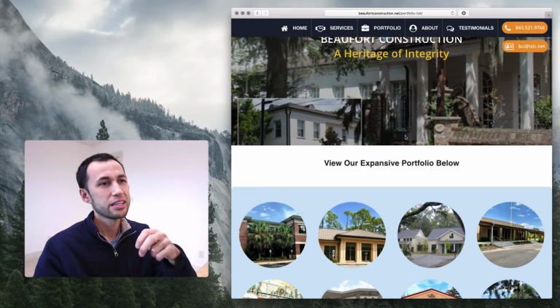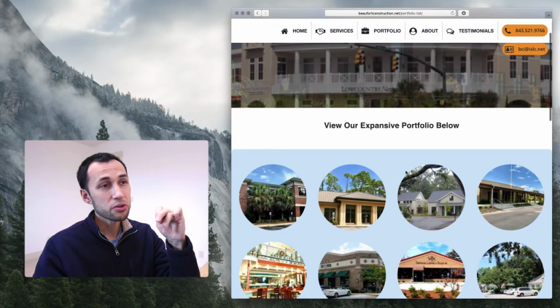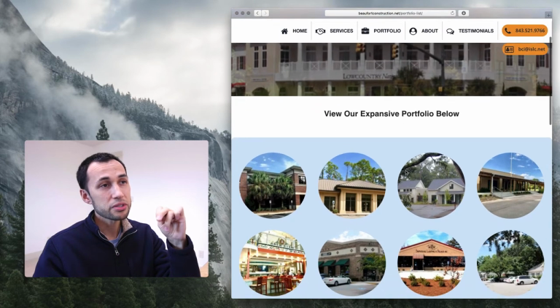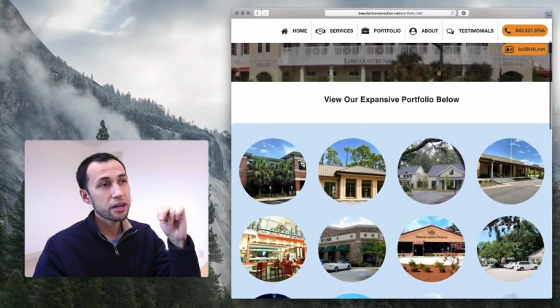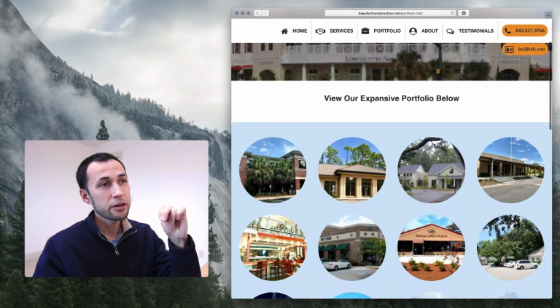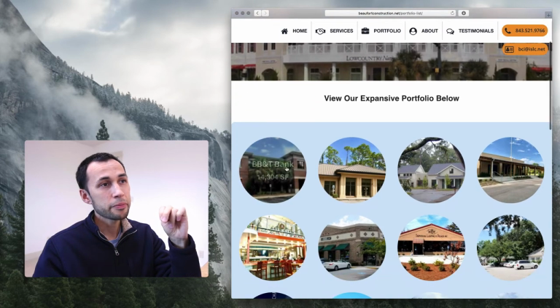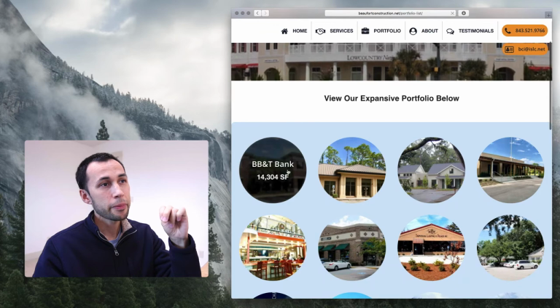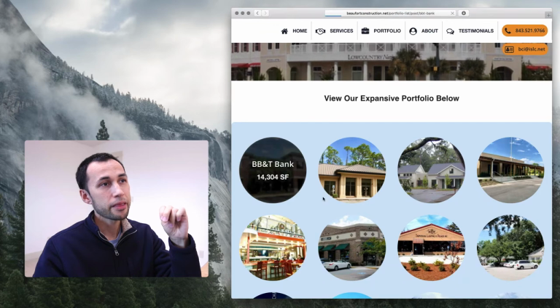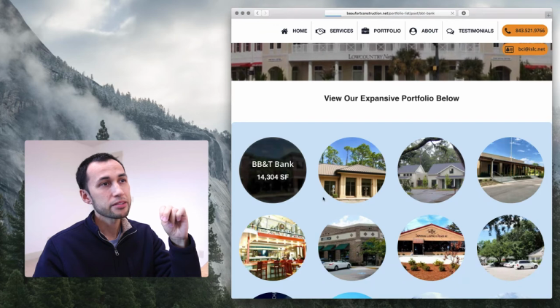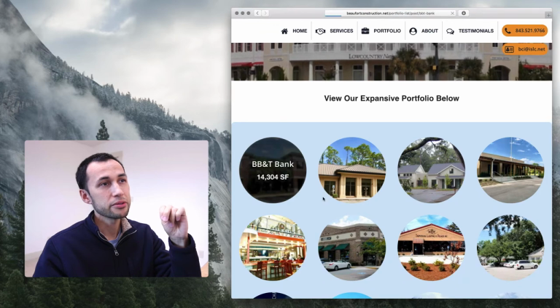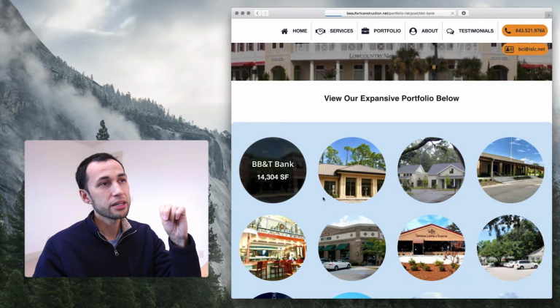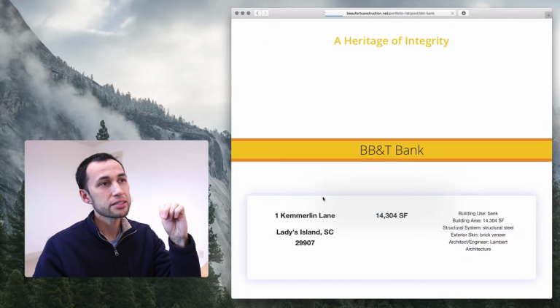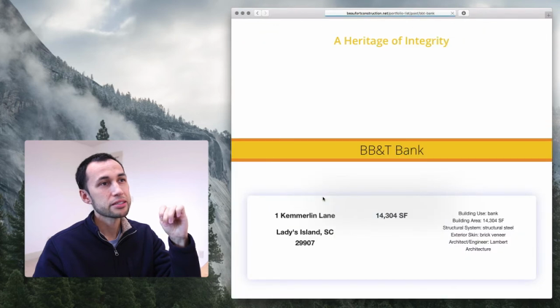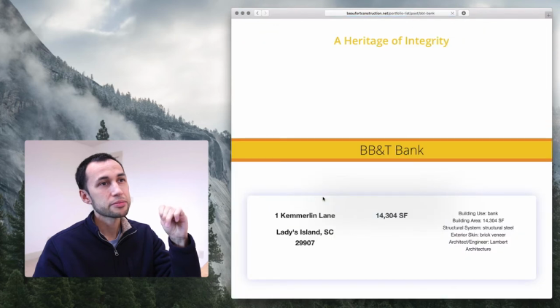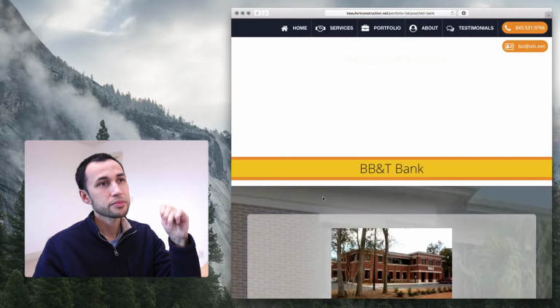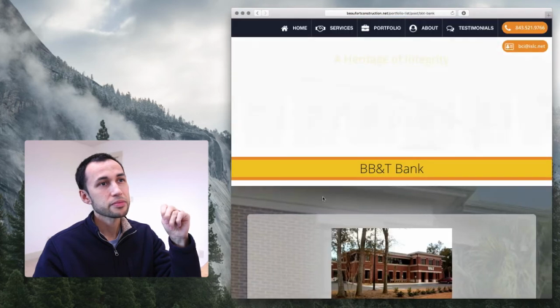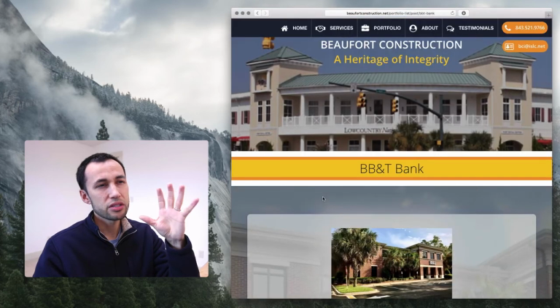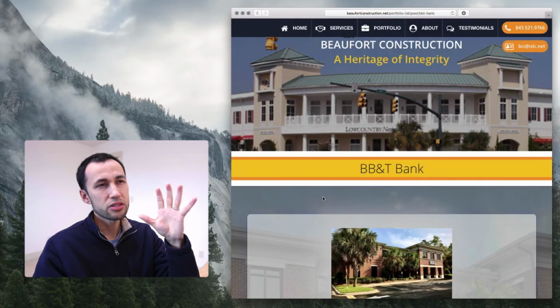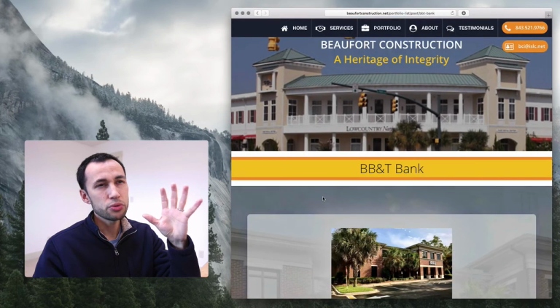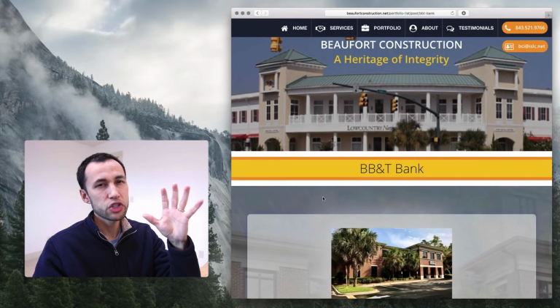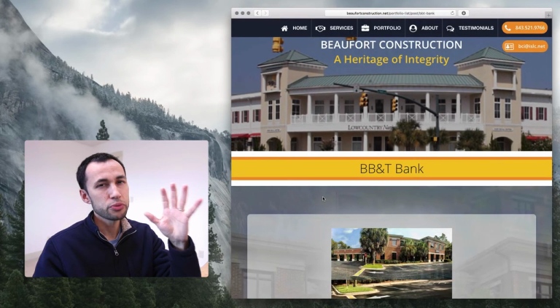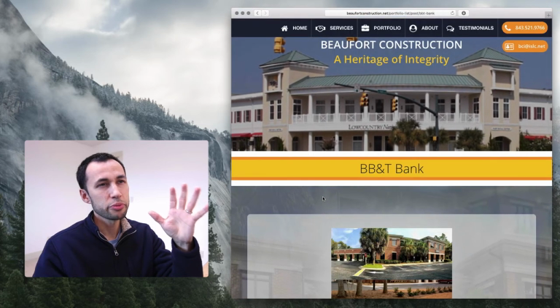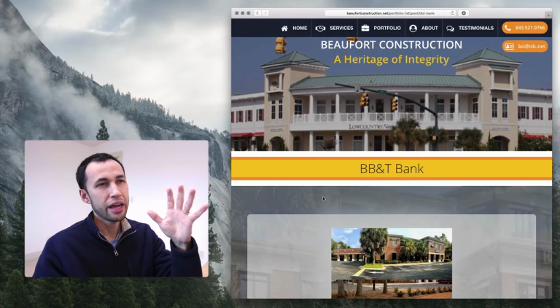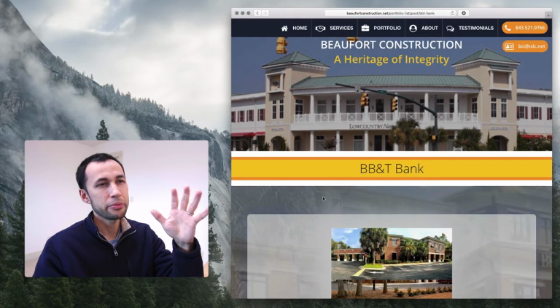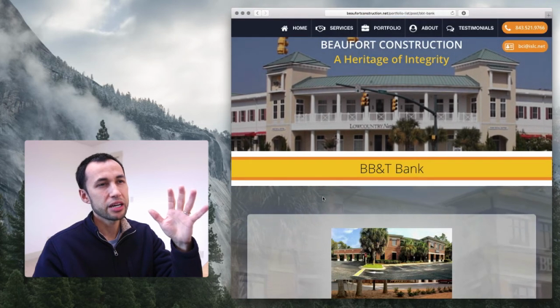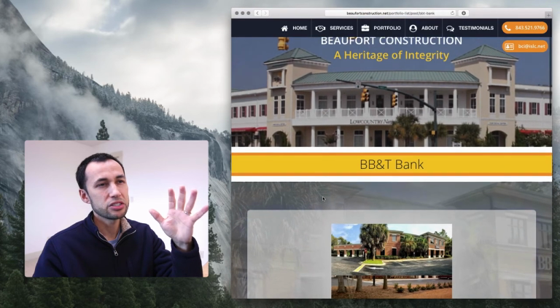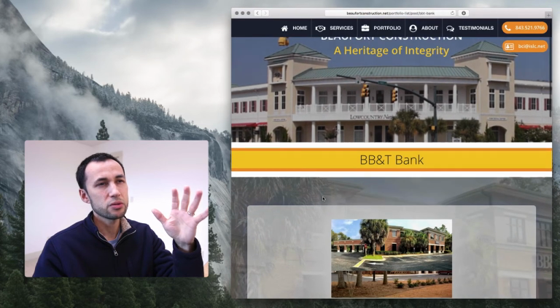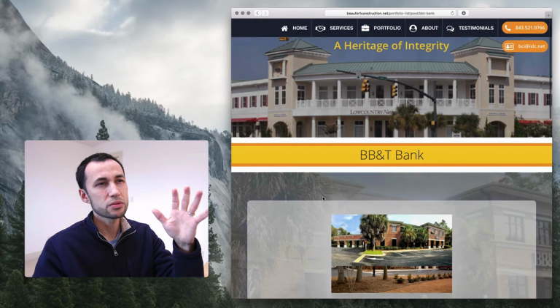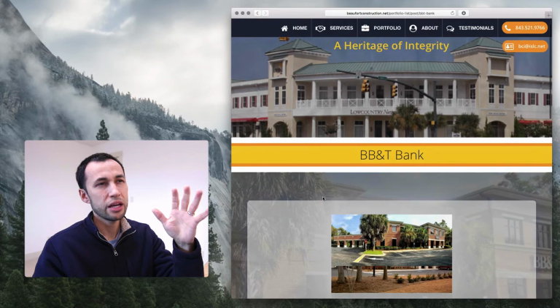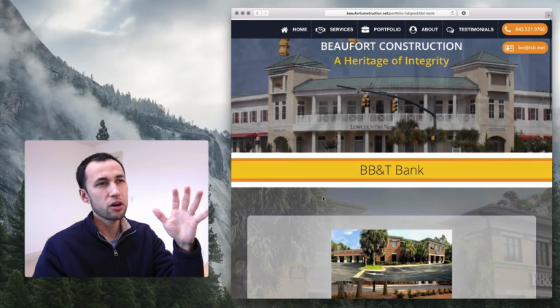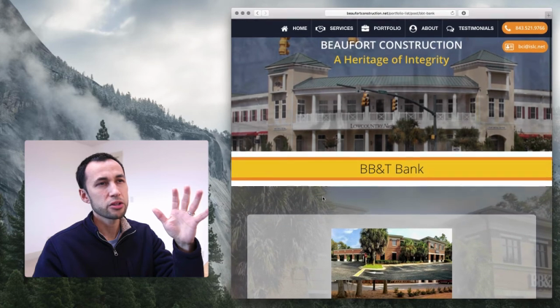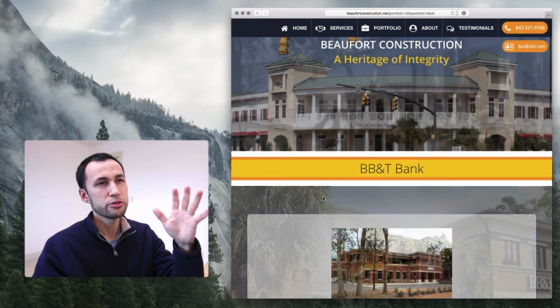Scrolling down, let's view this. Too much movement happening. I don't like all the movement.